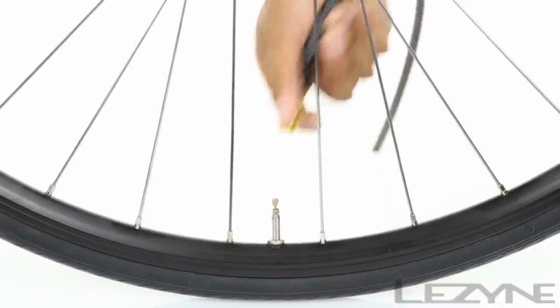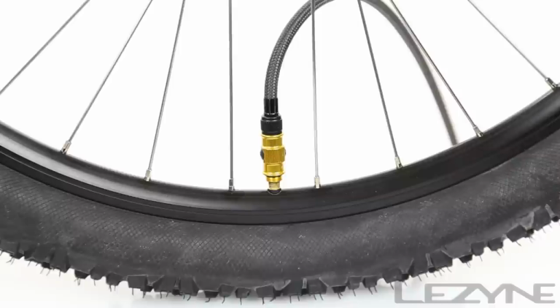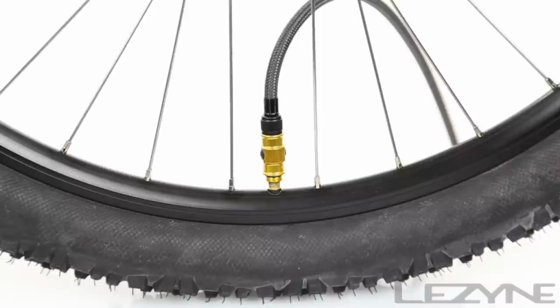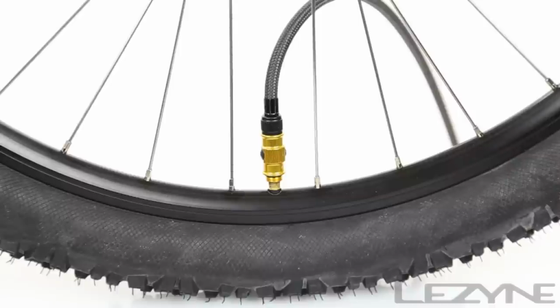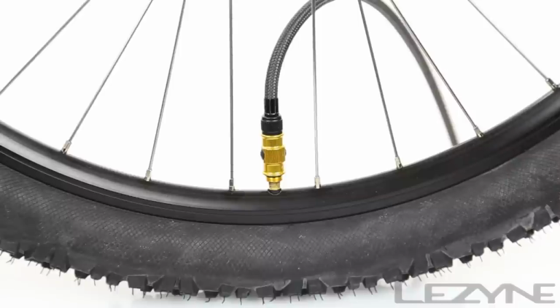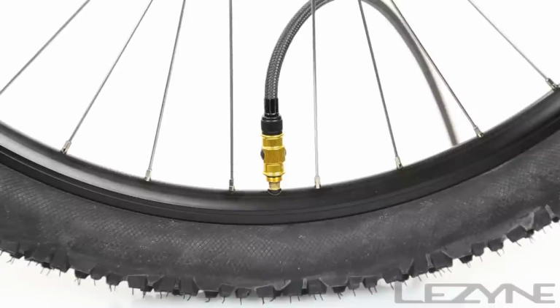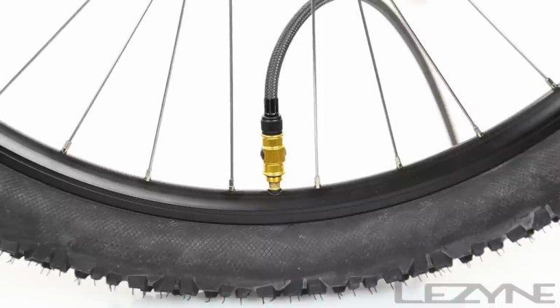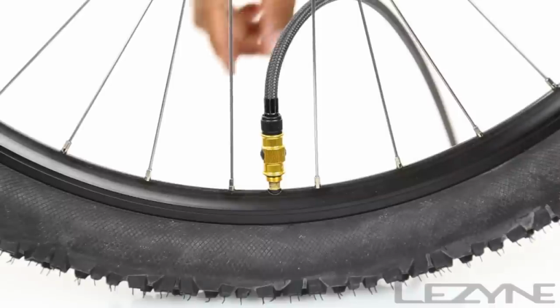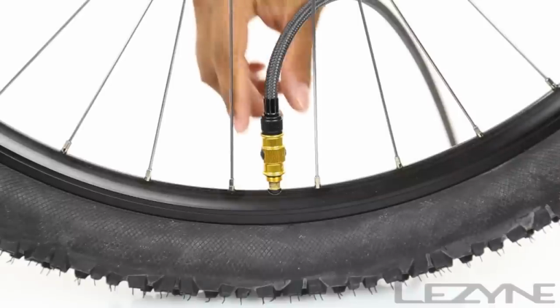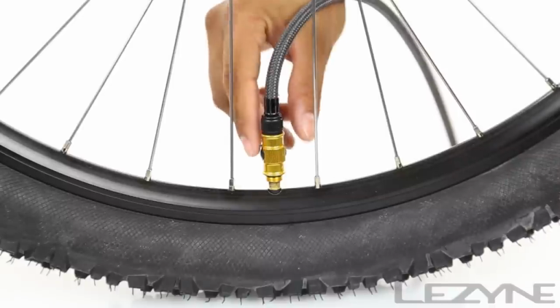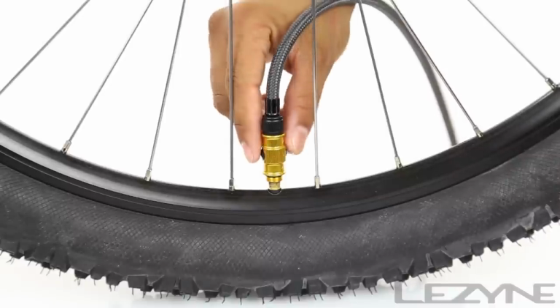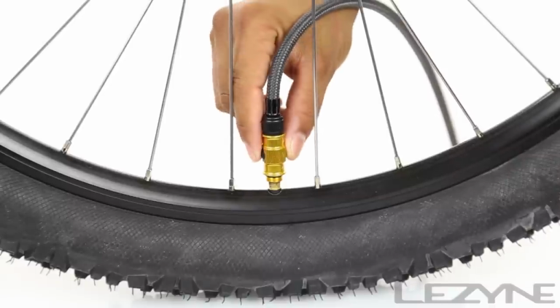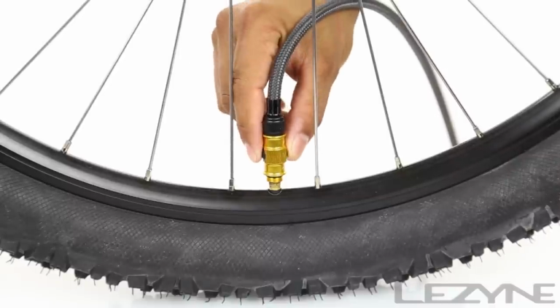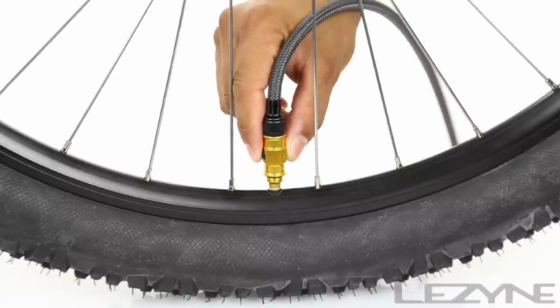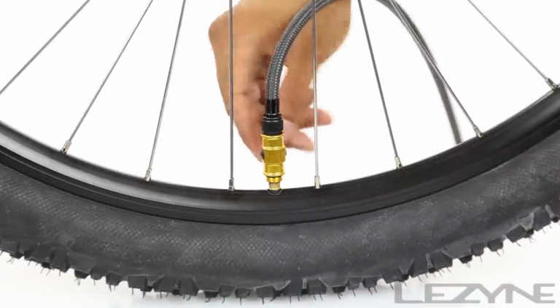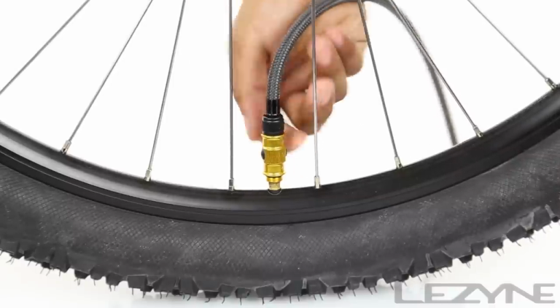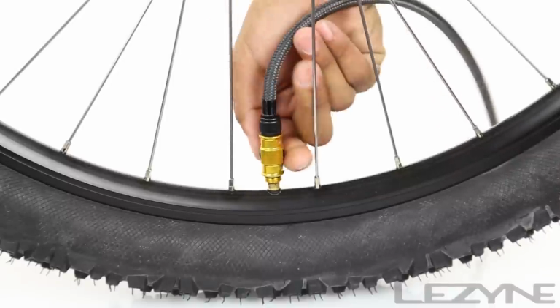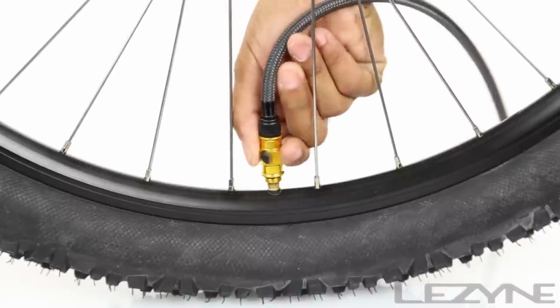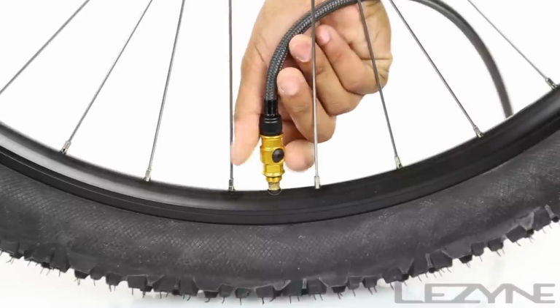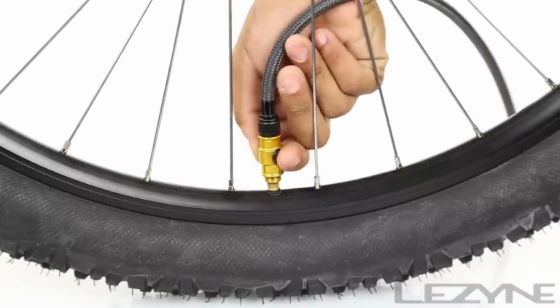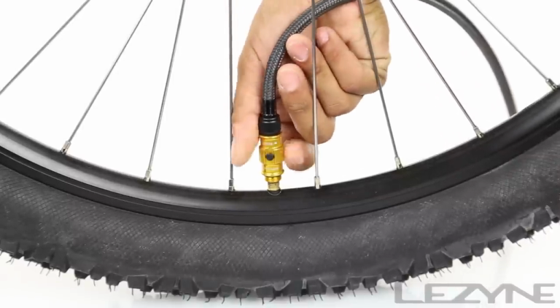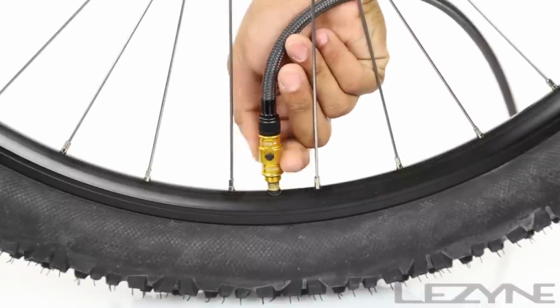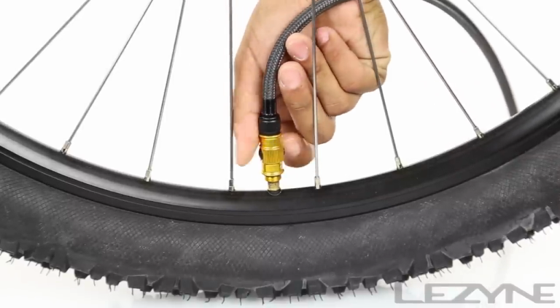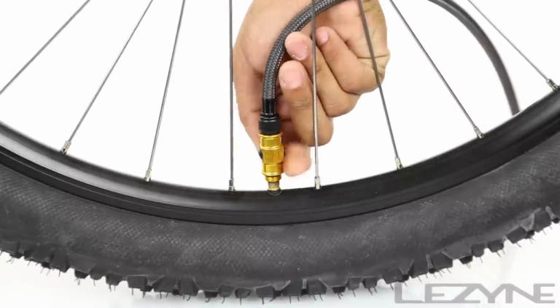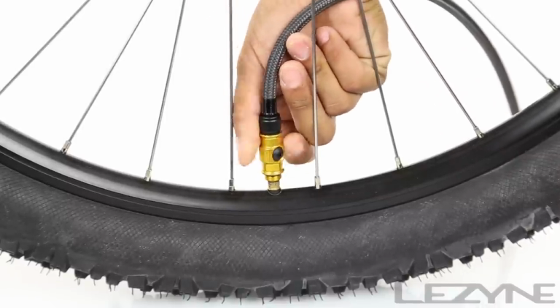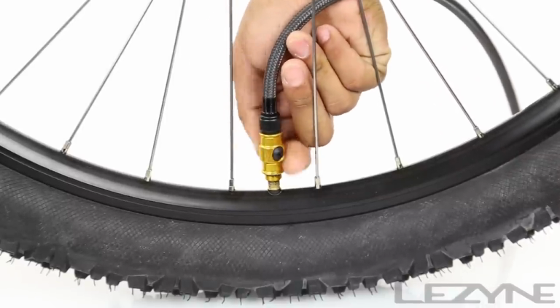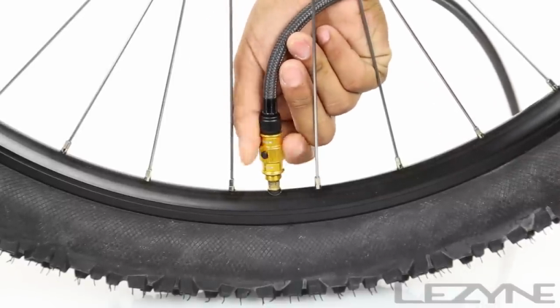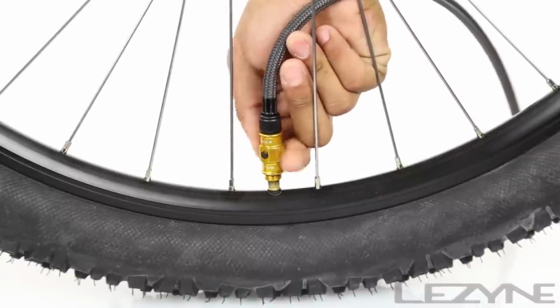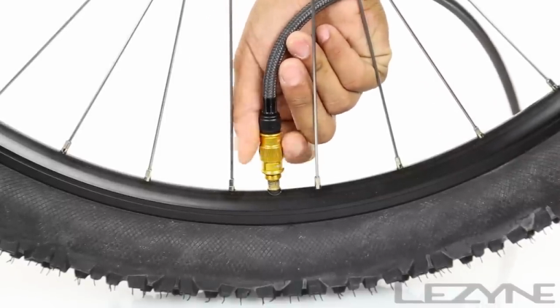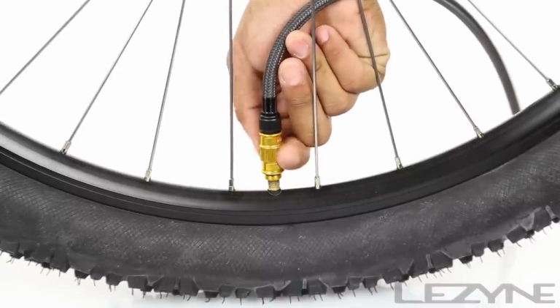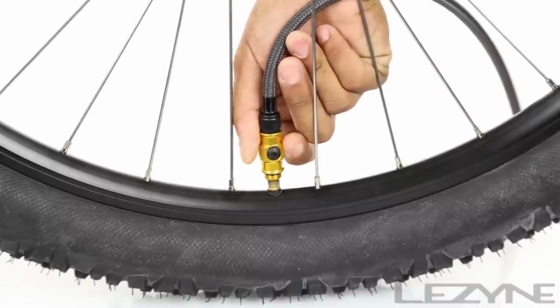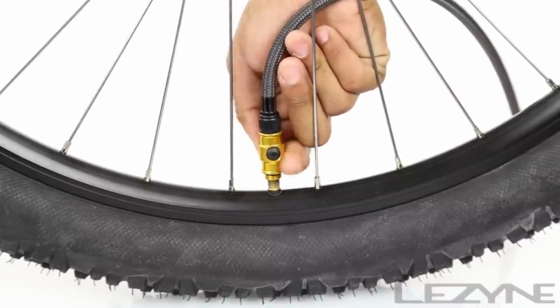For Schrader valves, activate the air bleed system to release air from the tube for precision tire pressure tuning.